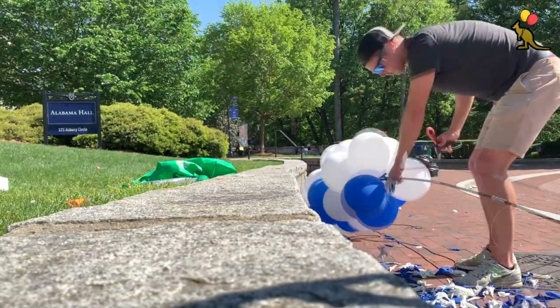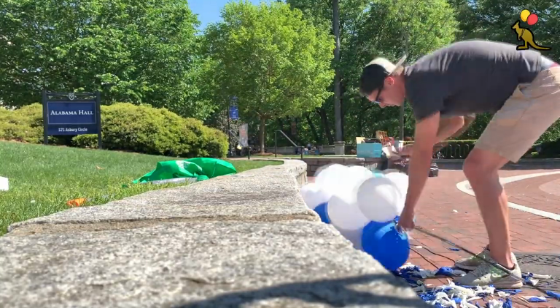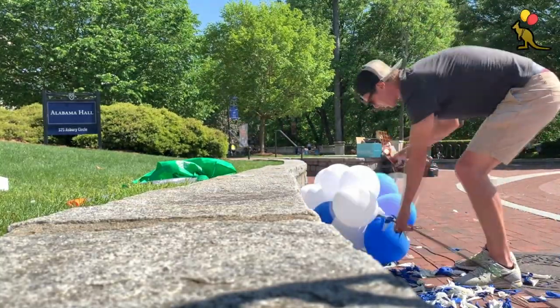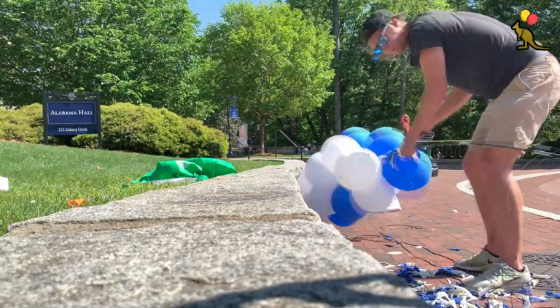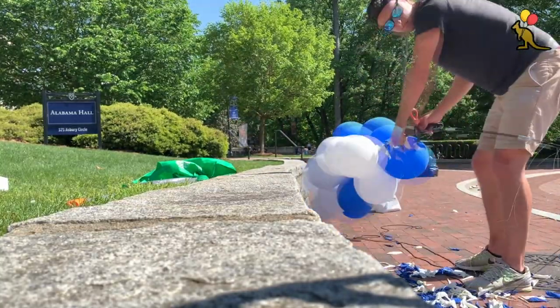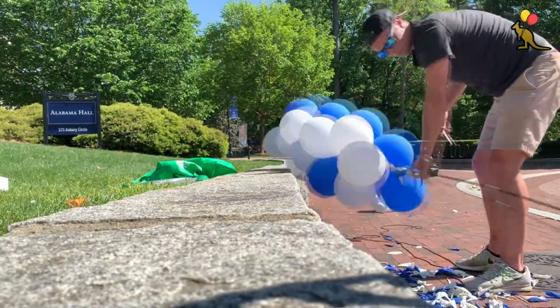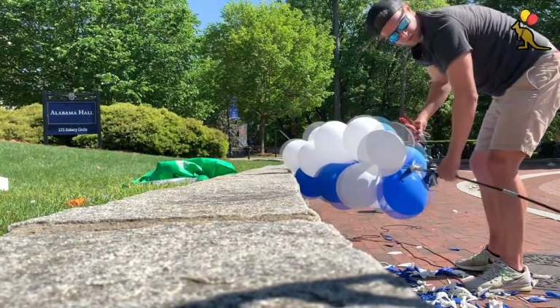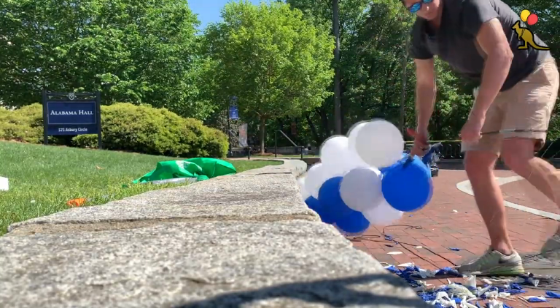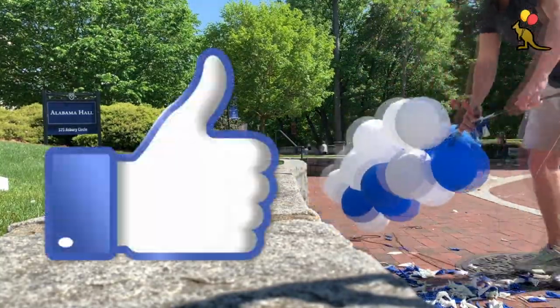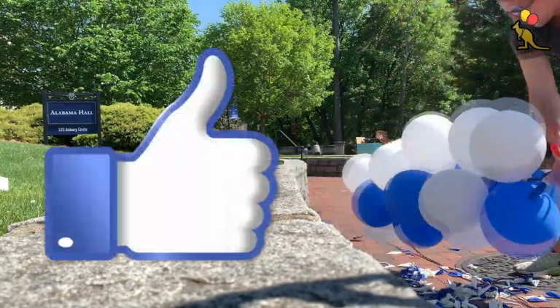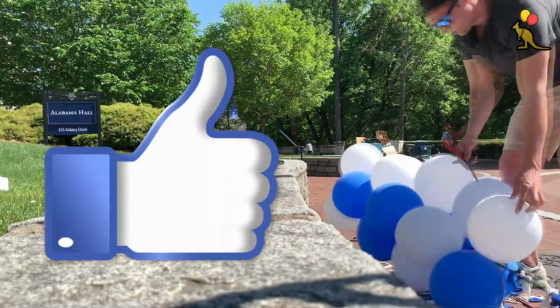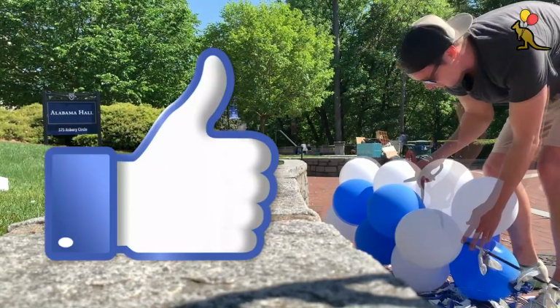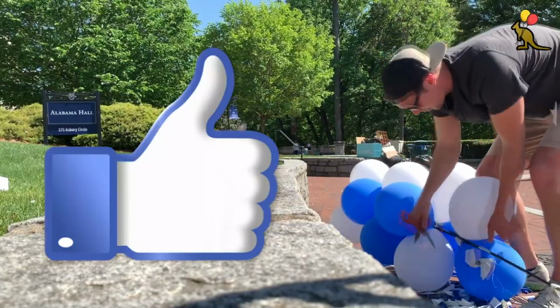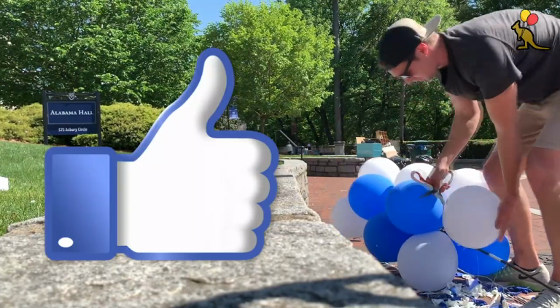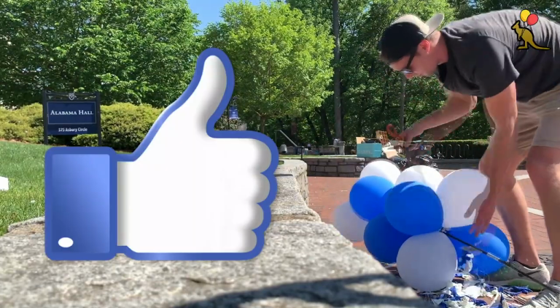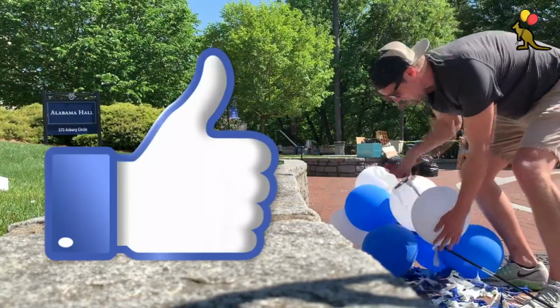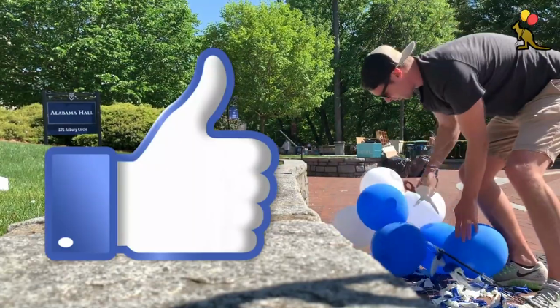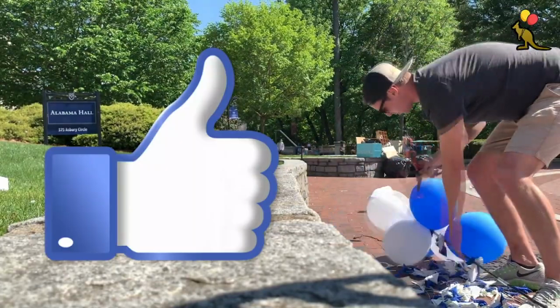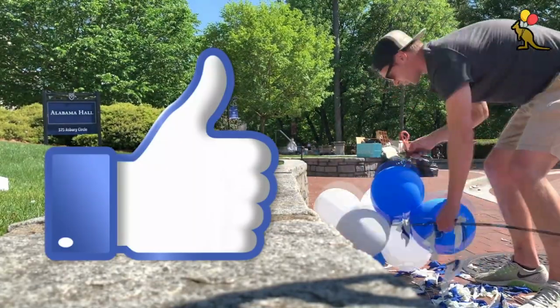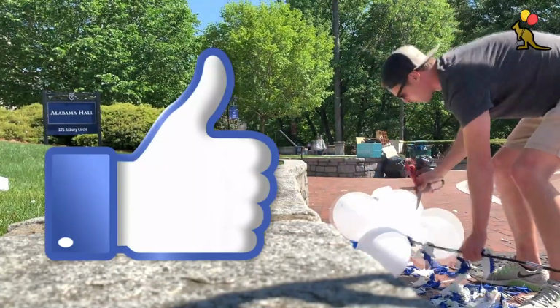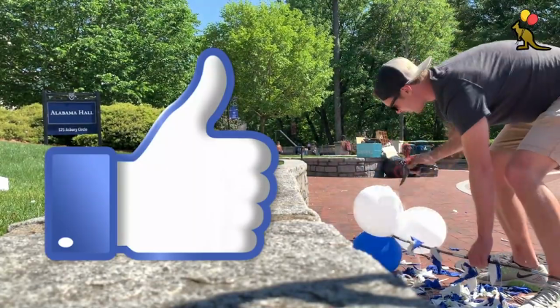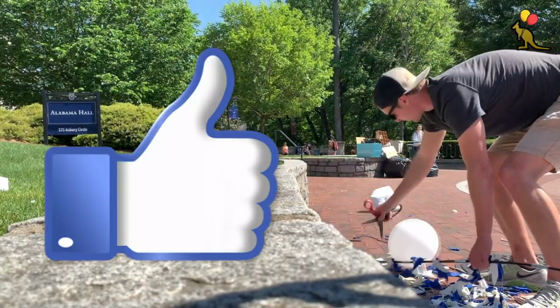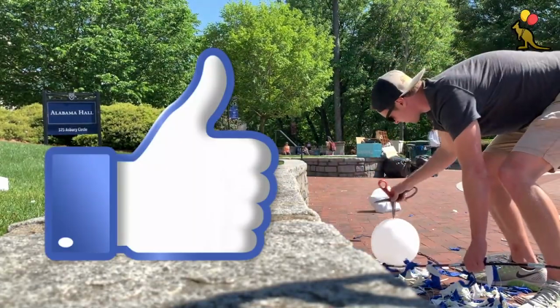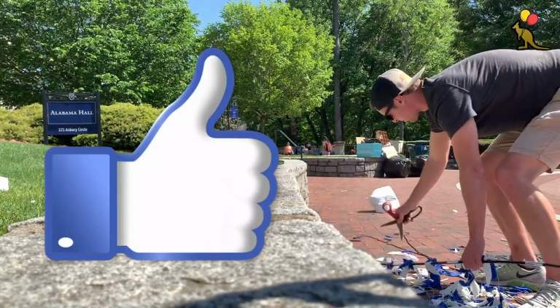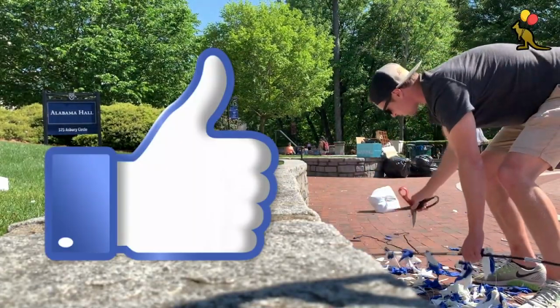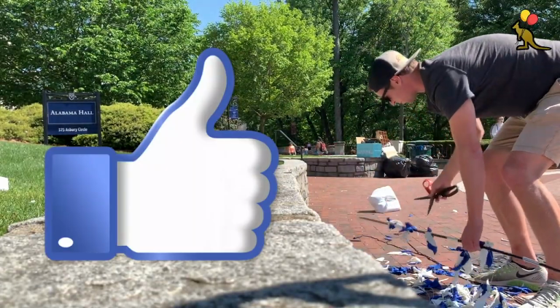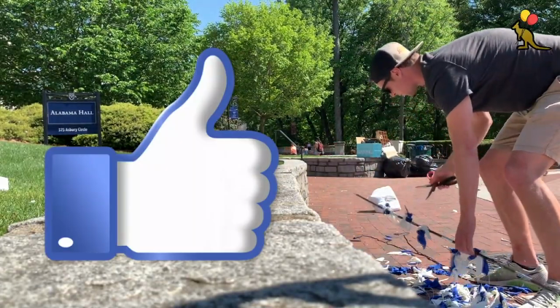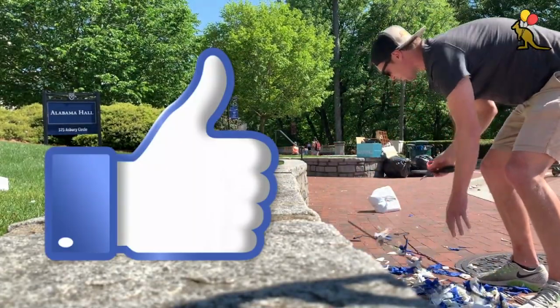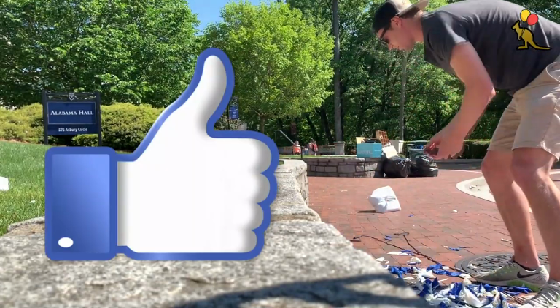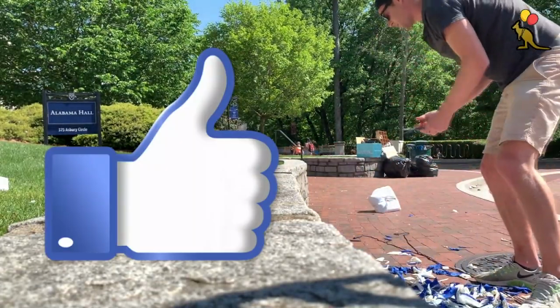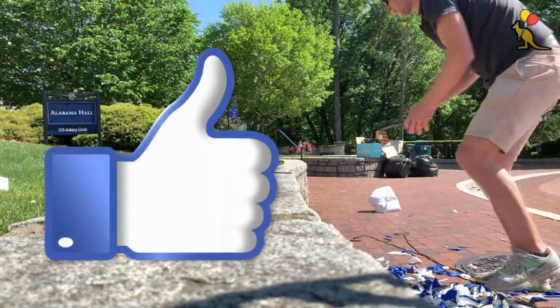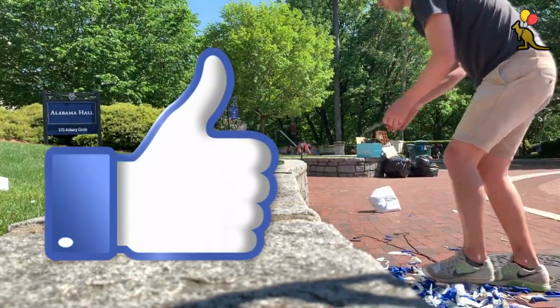If you're gaining anything from this video don't forget to hit that like button for the YouTube algorithm. That's a great free way you can show your support.